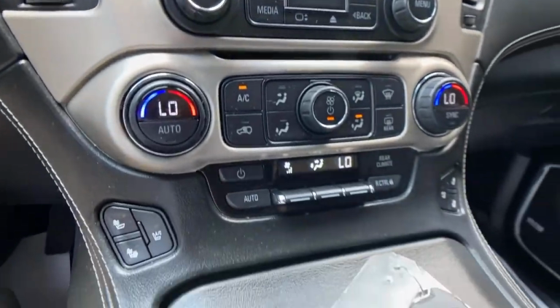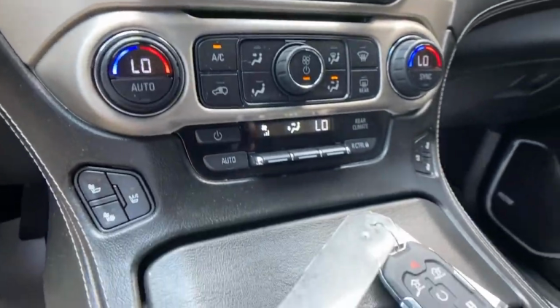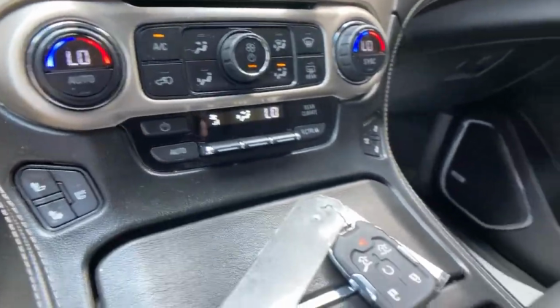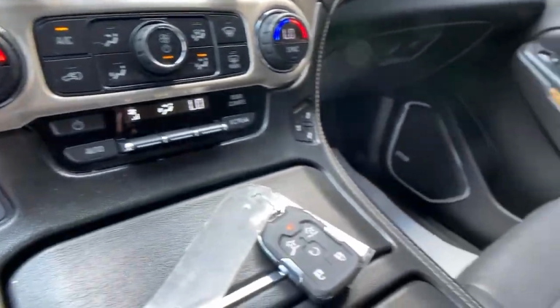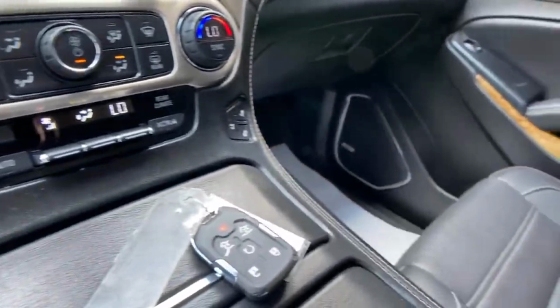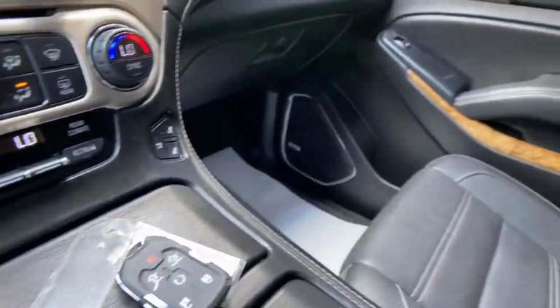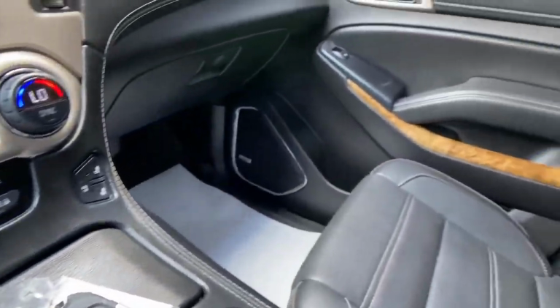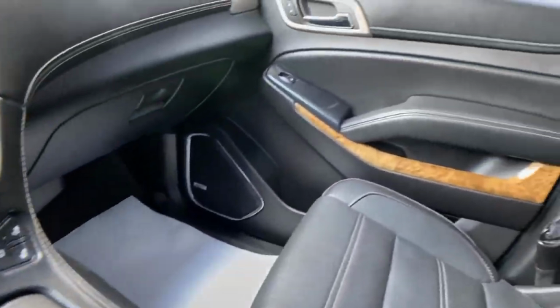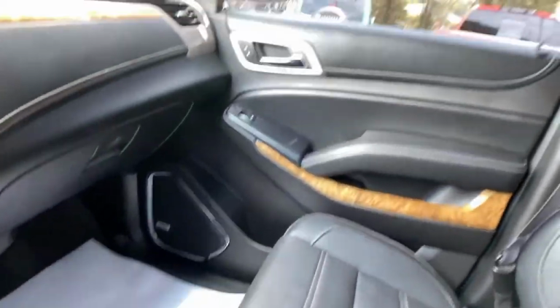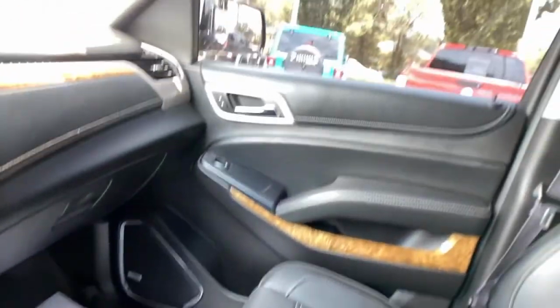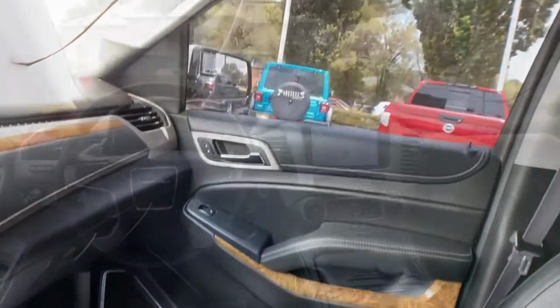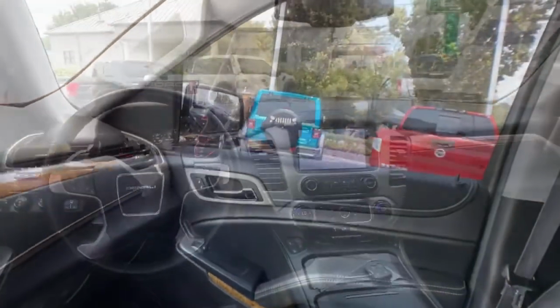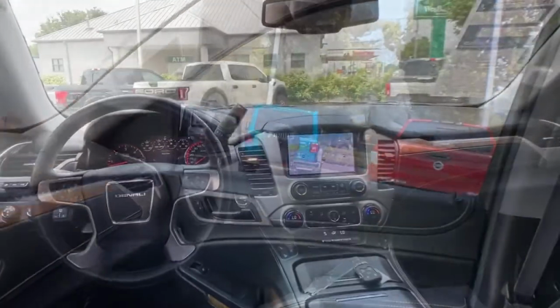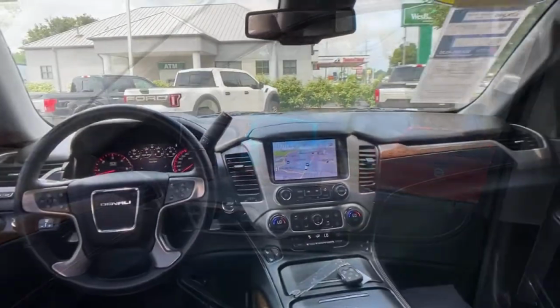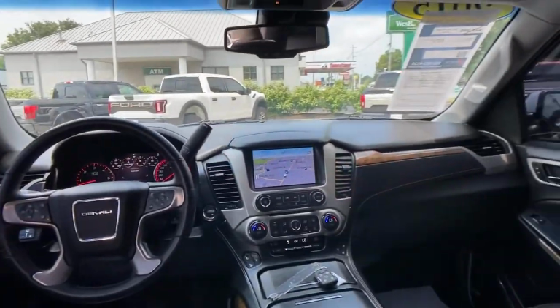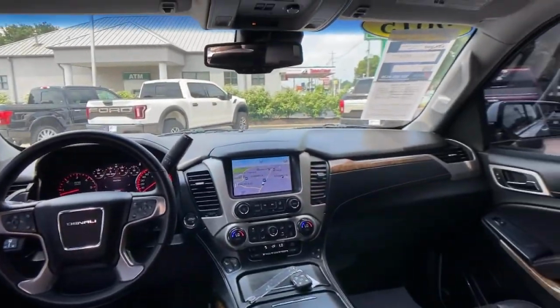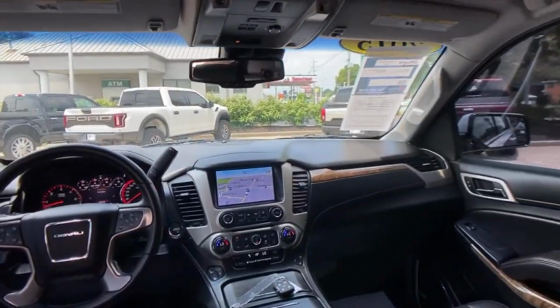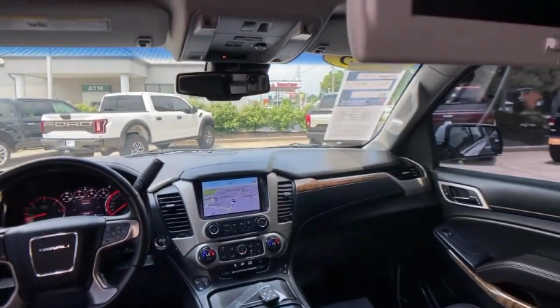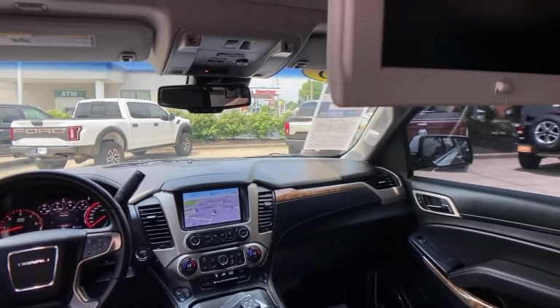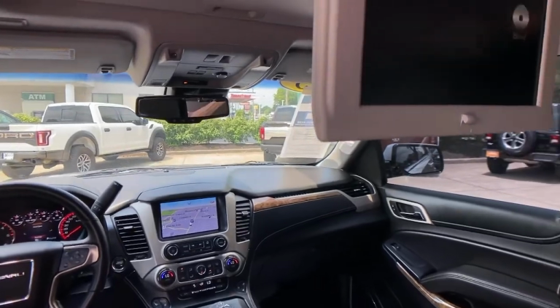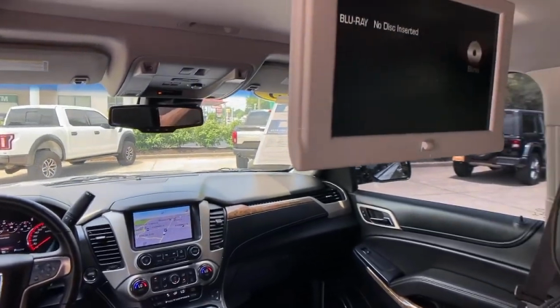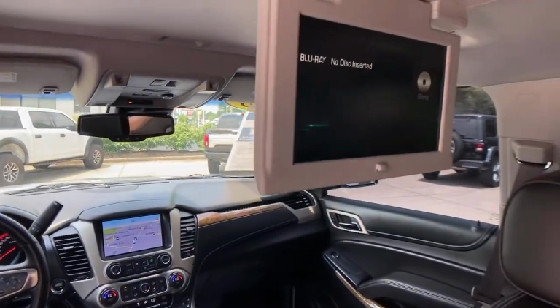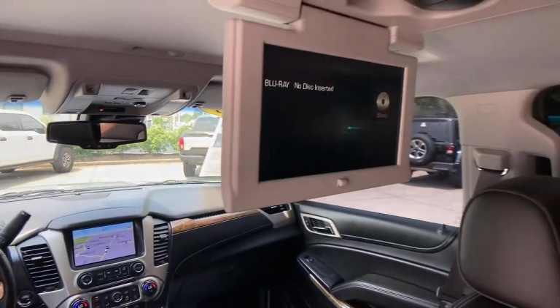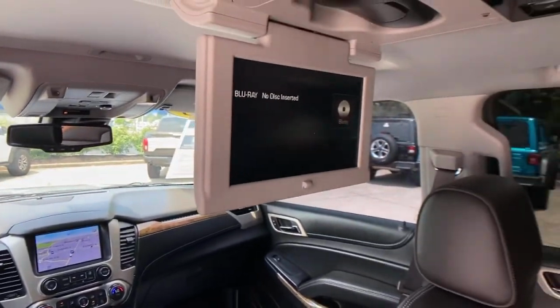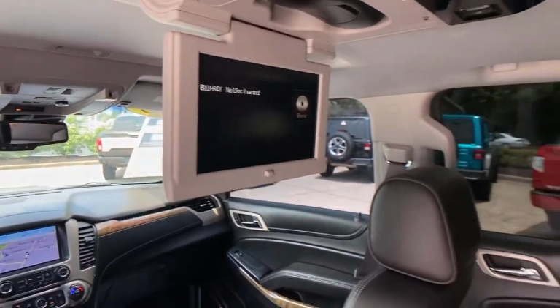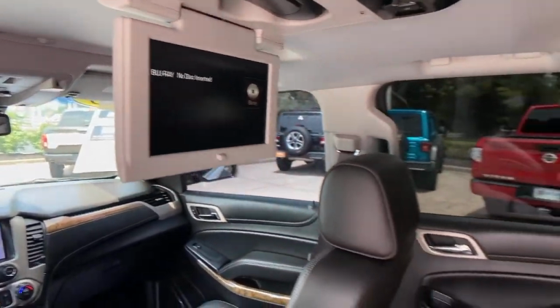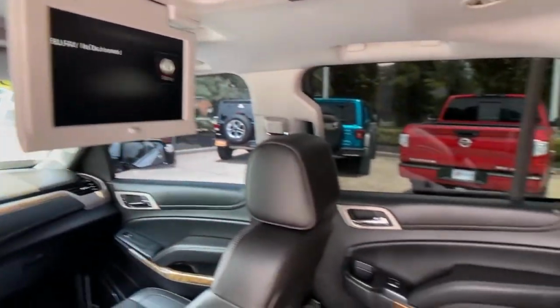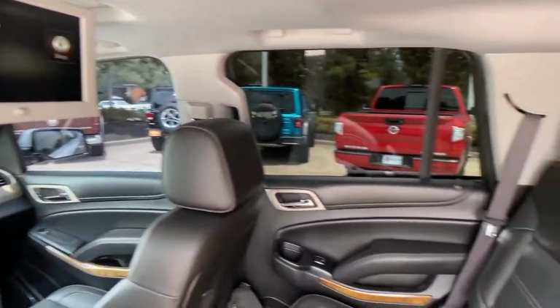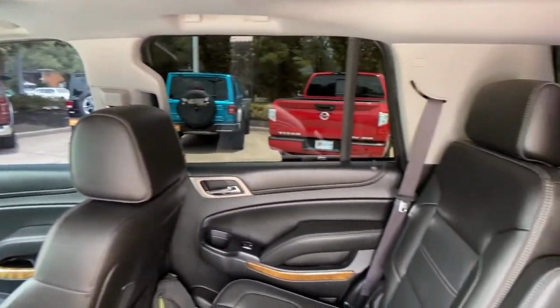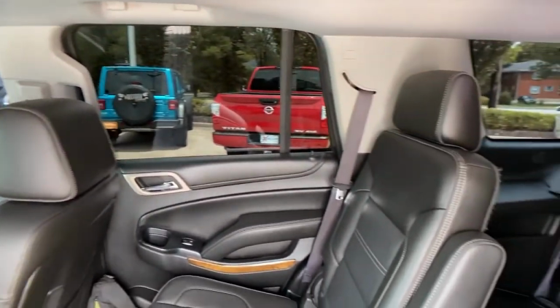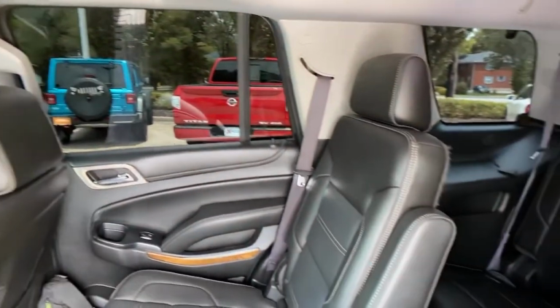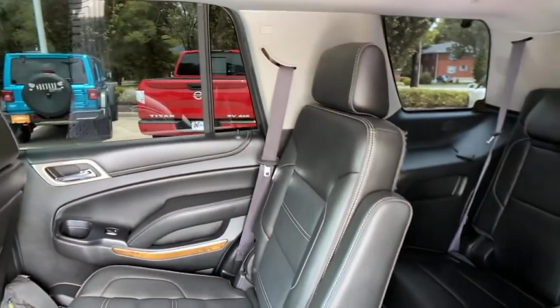Don't miss the opportunity to take this vehicle out for a test drive. Our team will give you an outstanding customer experience. Stop in today.